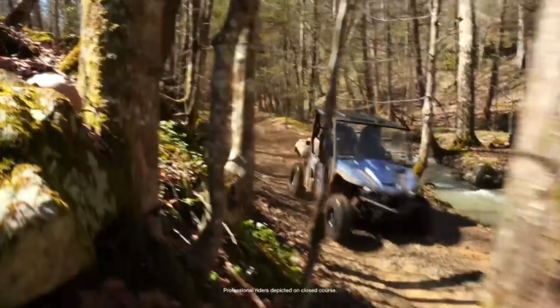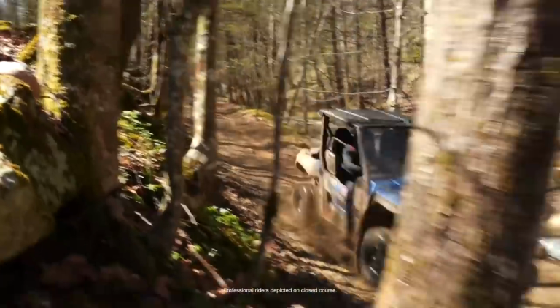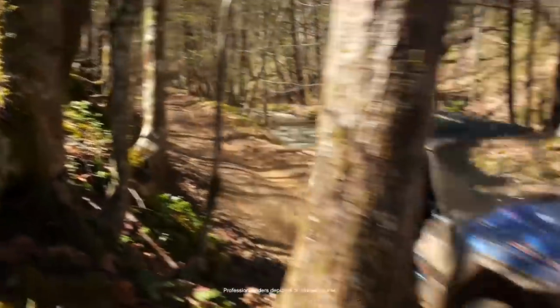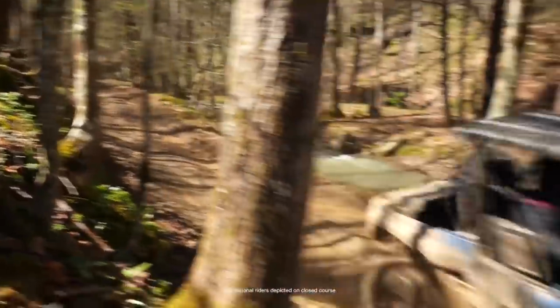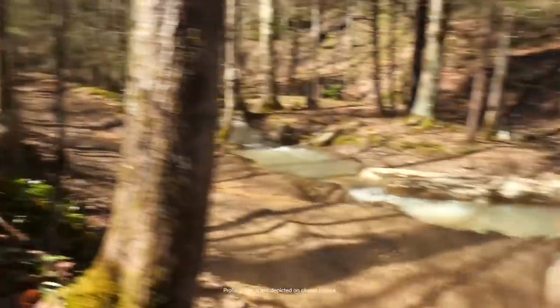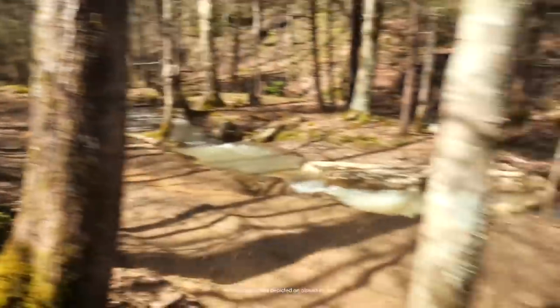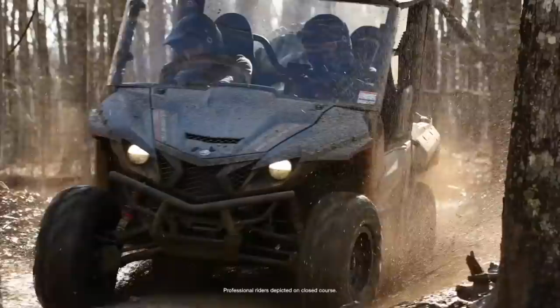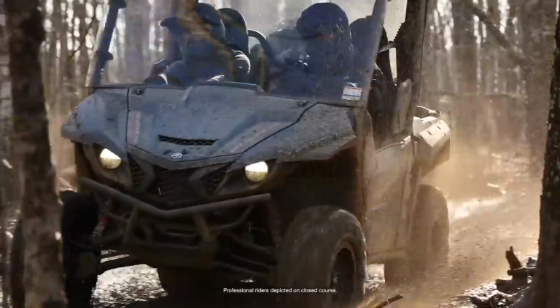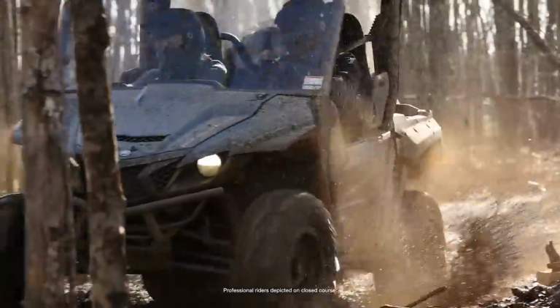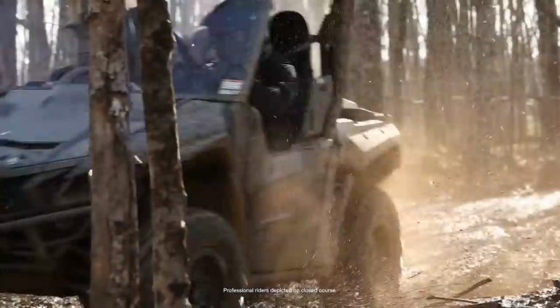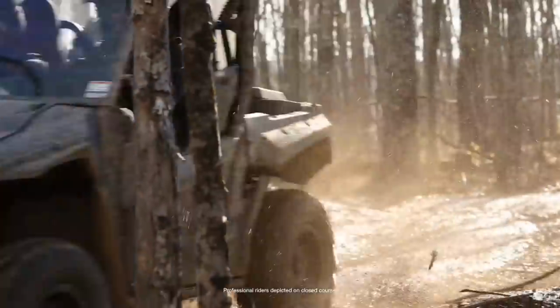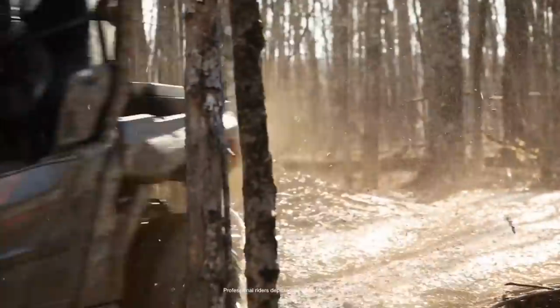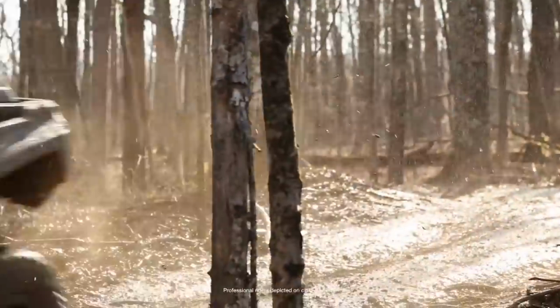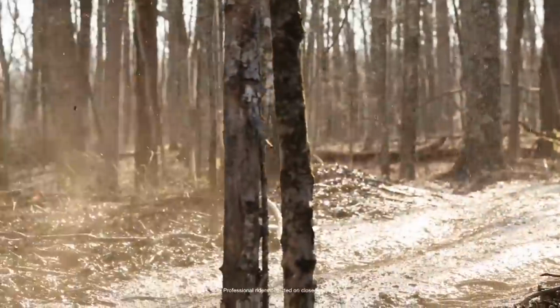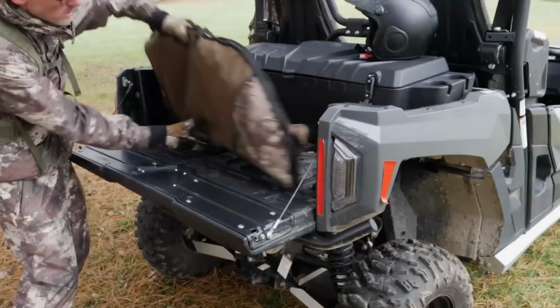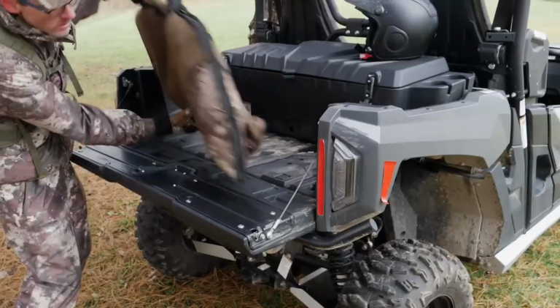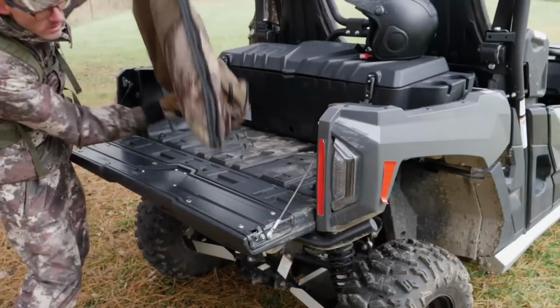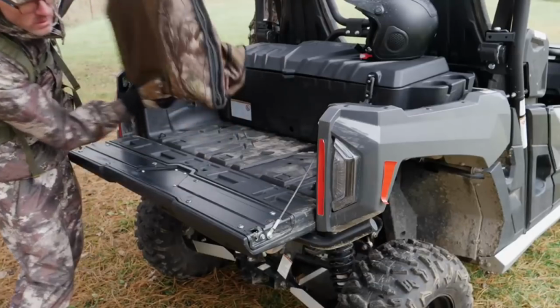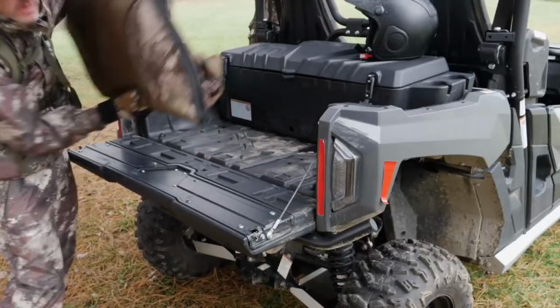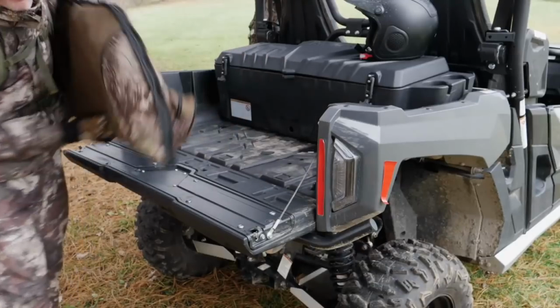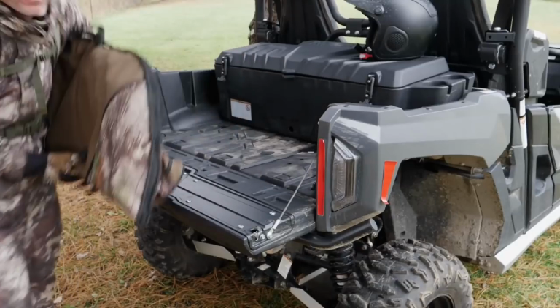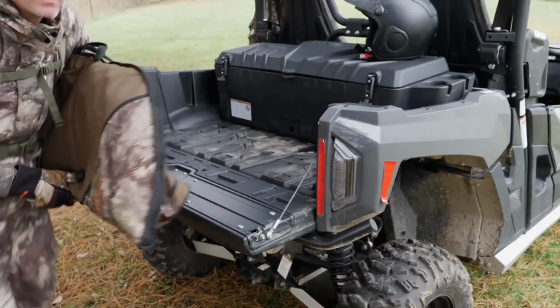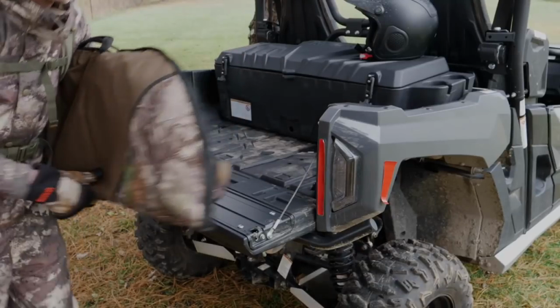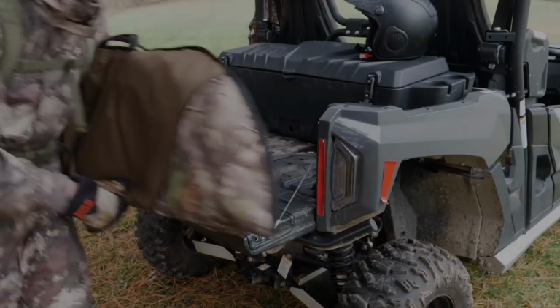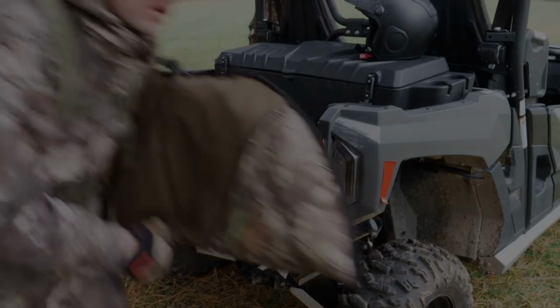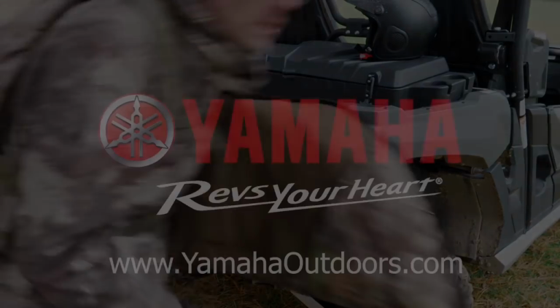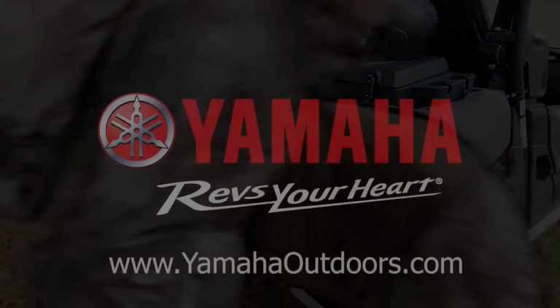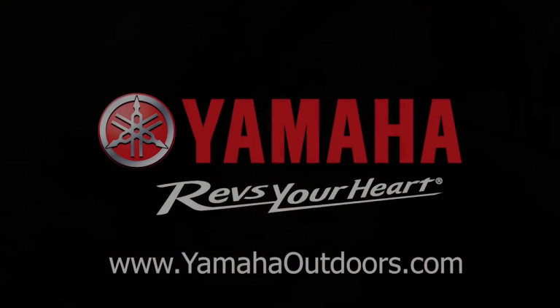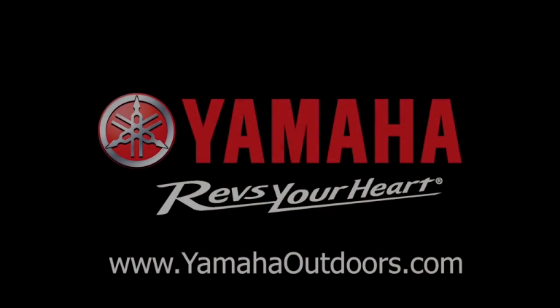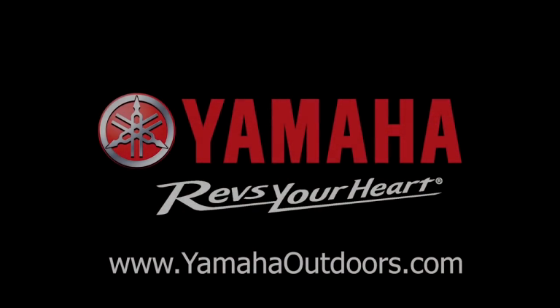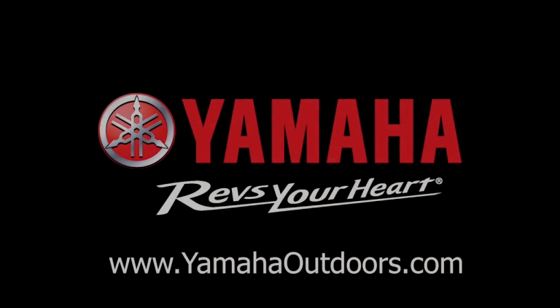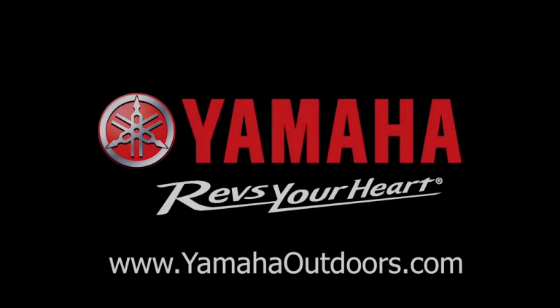This video was brought to you by Yamaha — proven off-road ATVs and side-by-side vehicles.